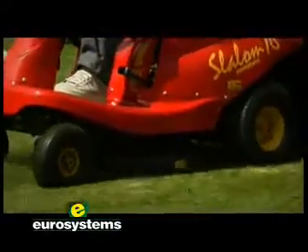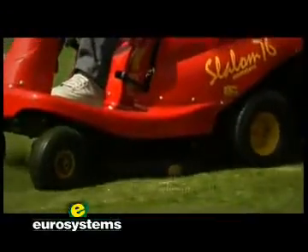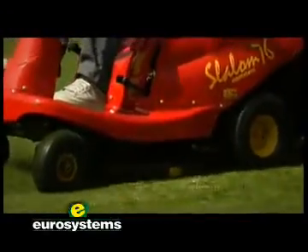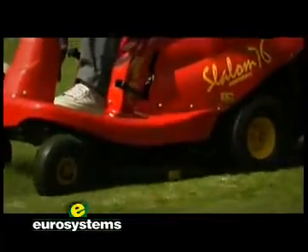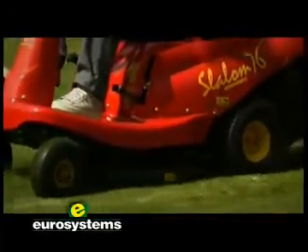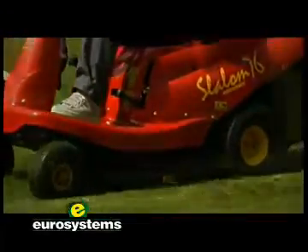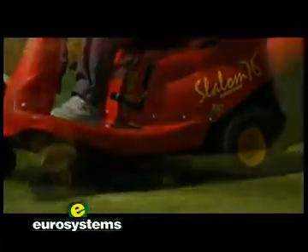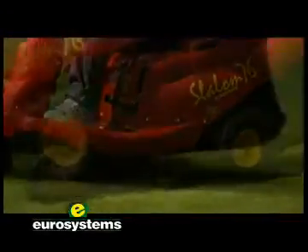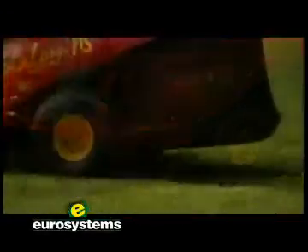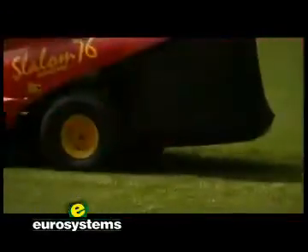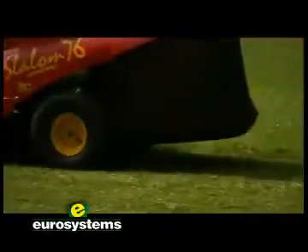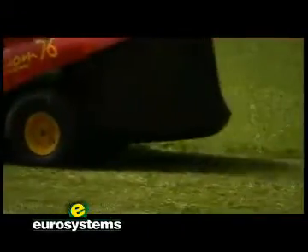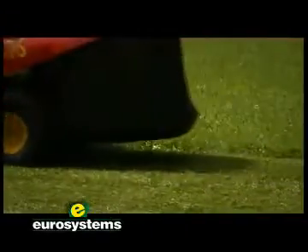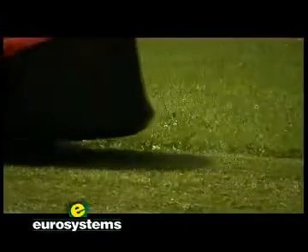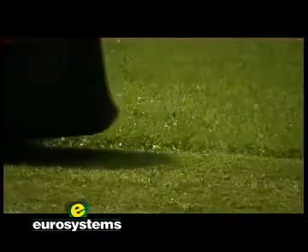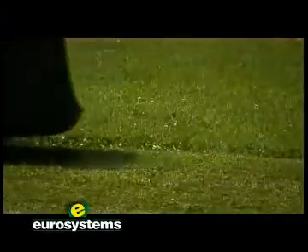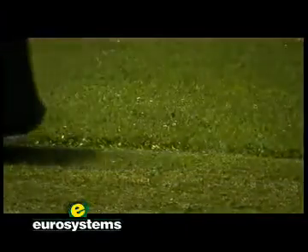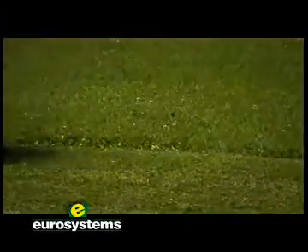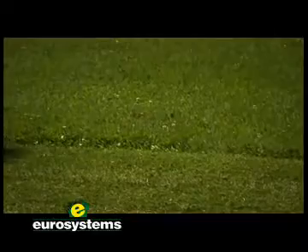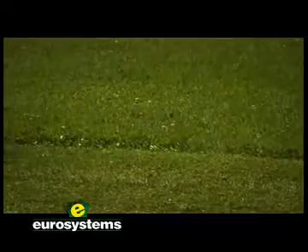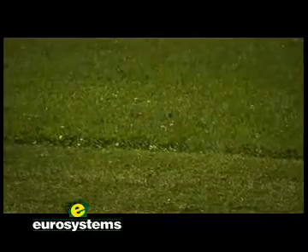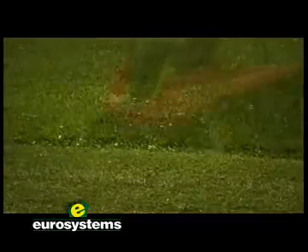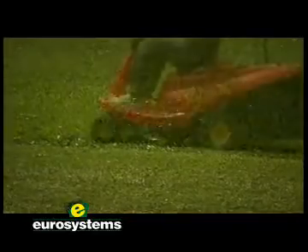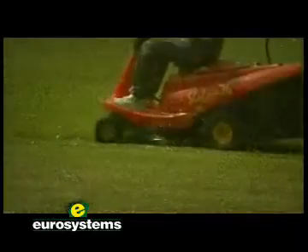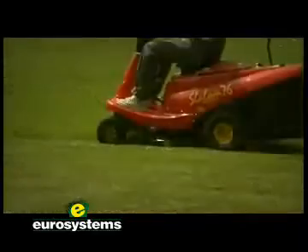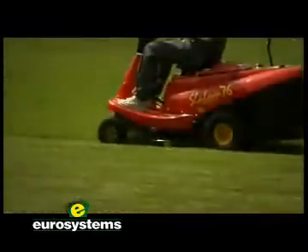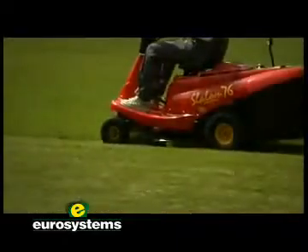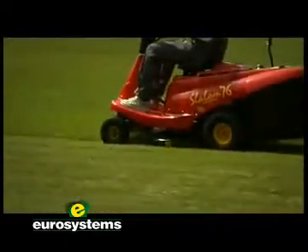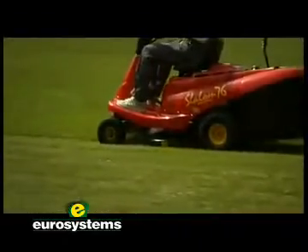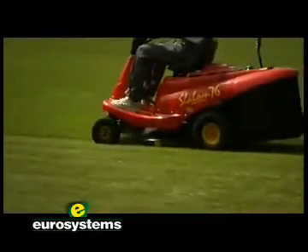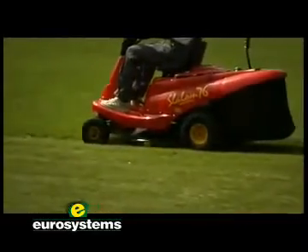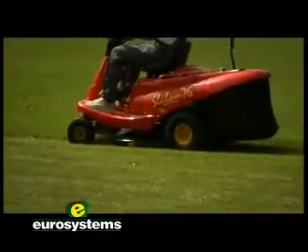Perfect cut quality and direct rear unloading ensure grass collection in the rear tank with no side encumbrance.